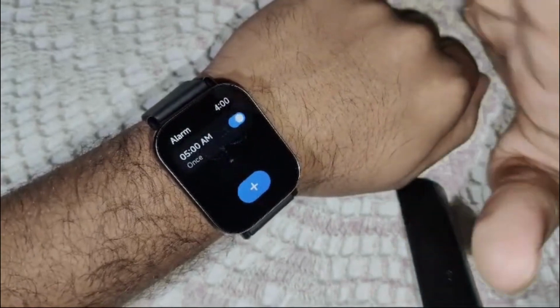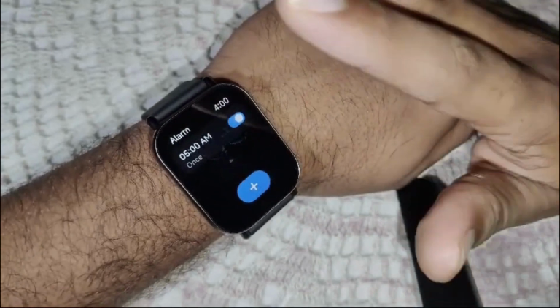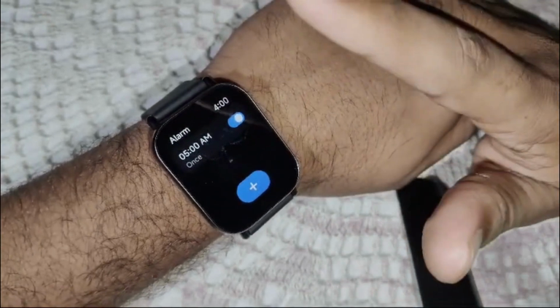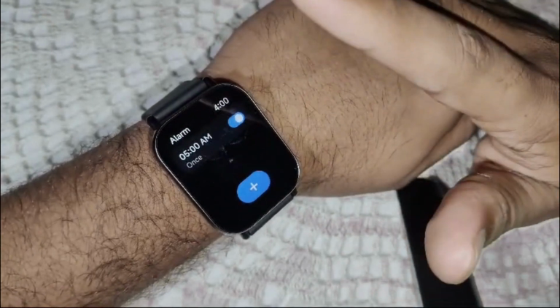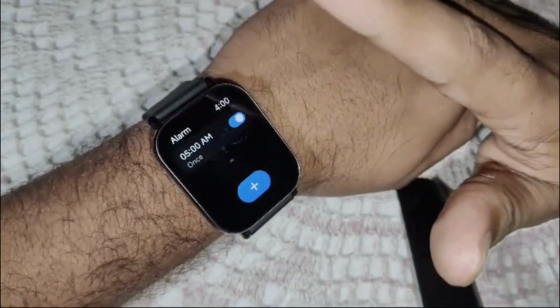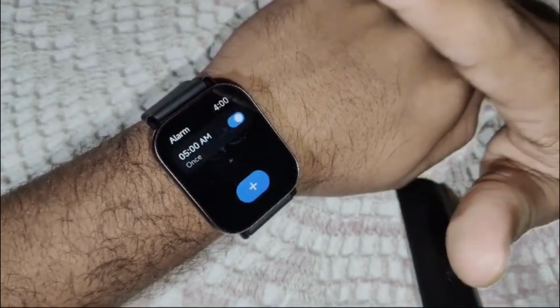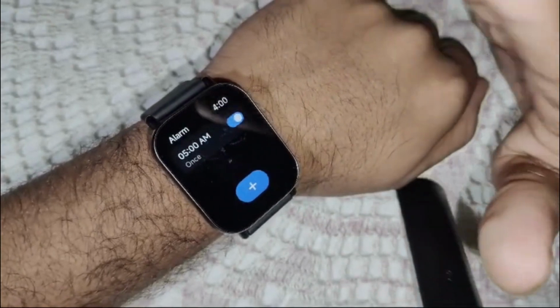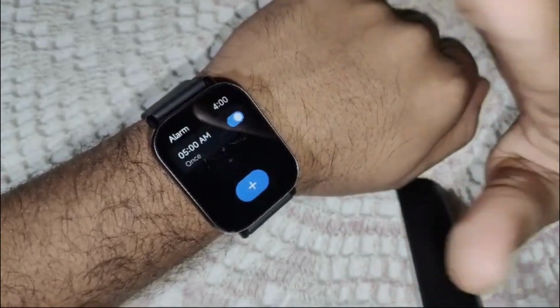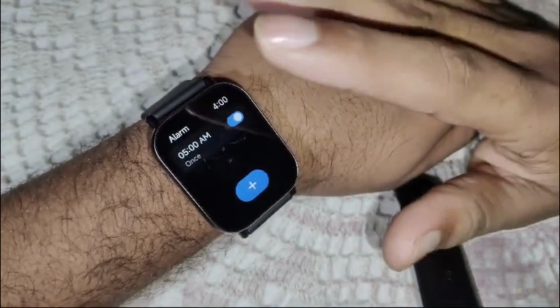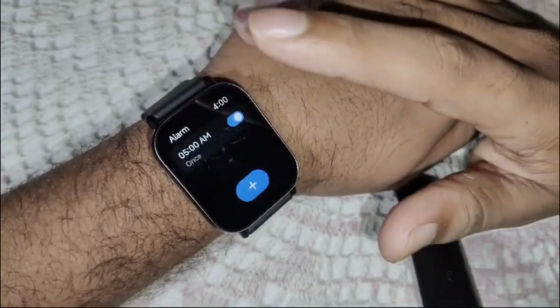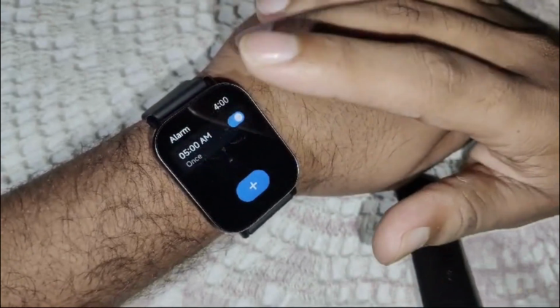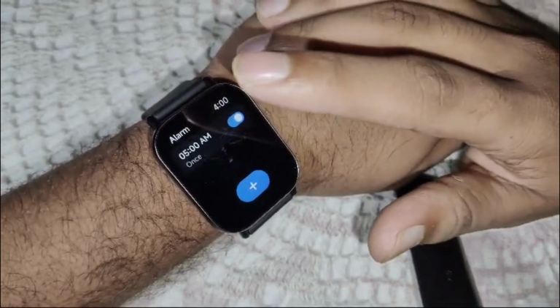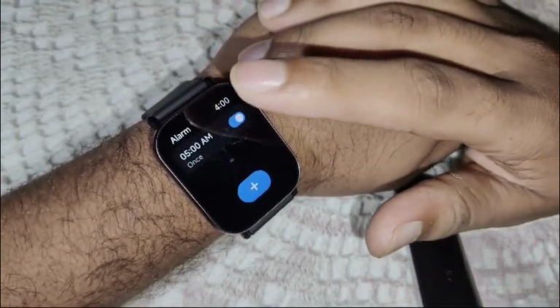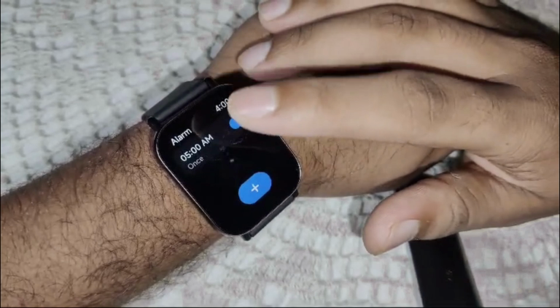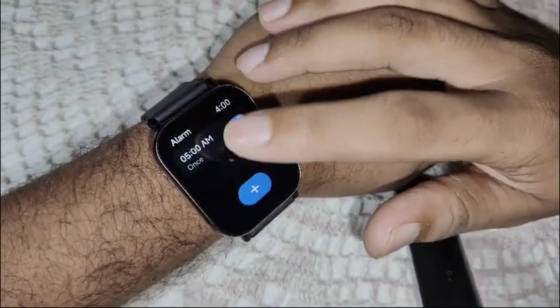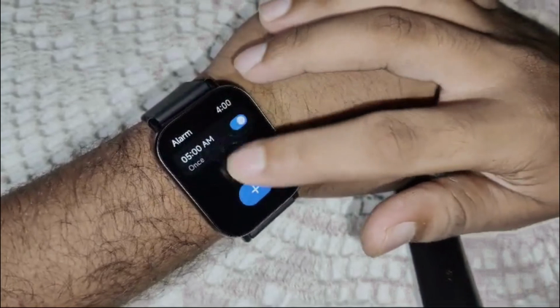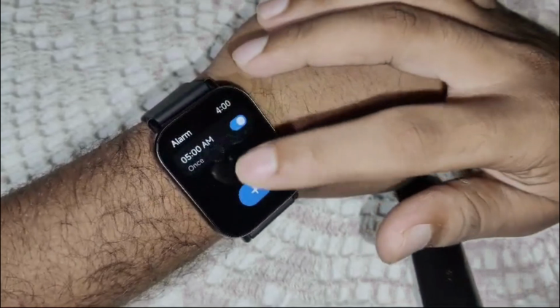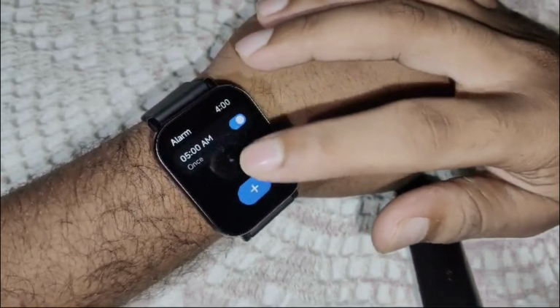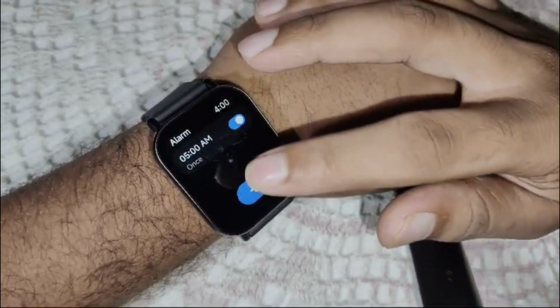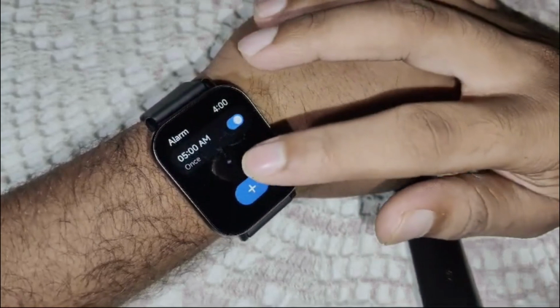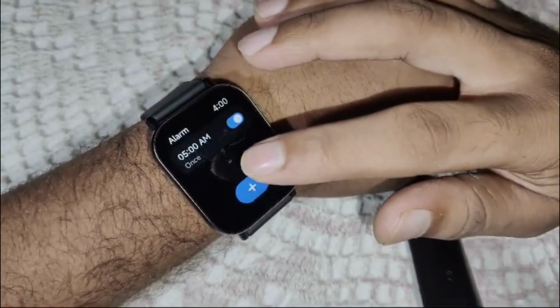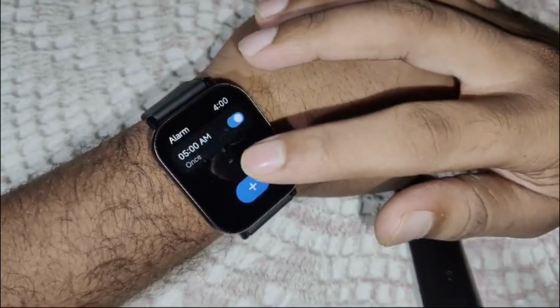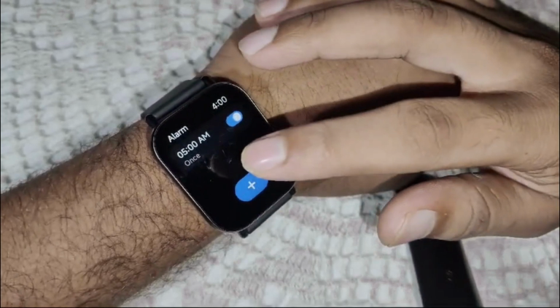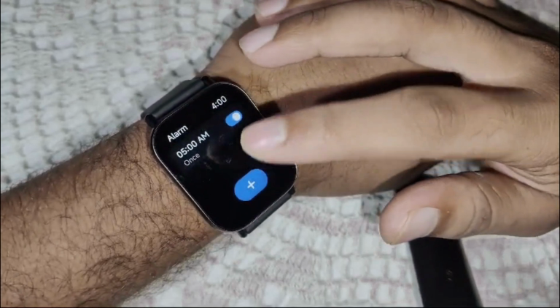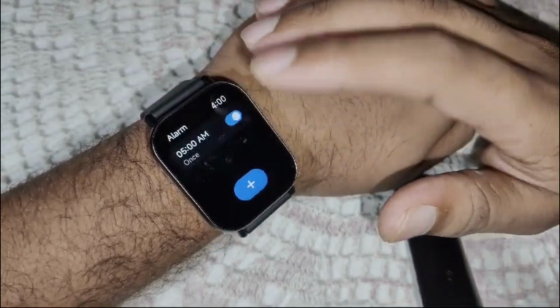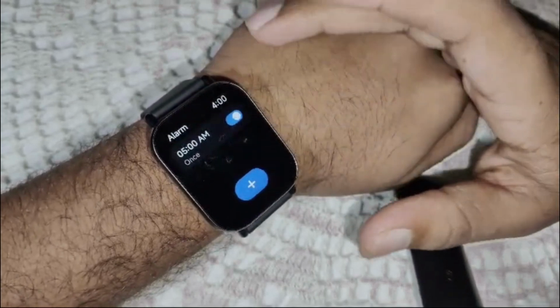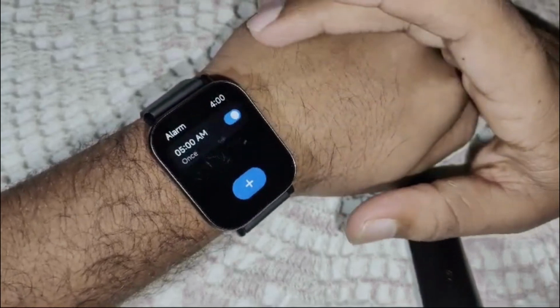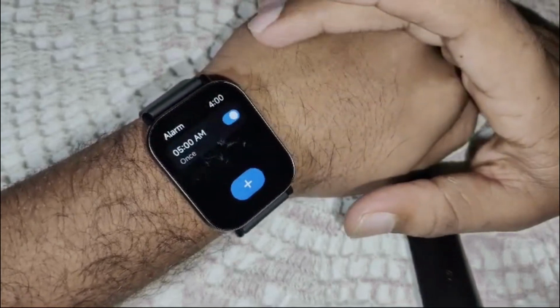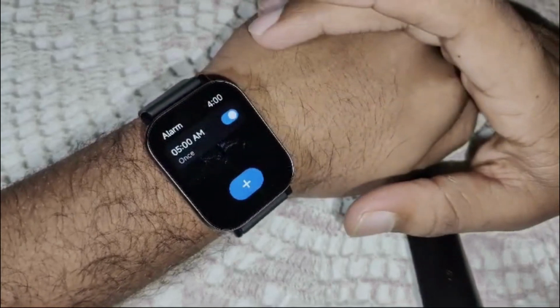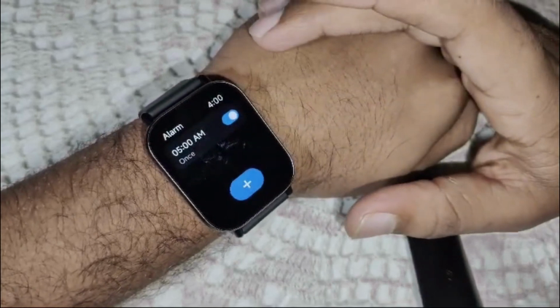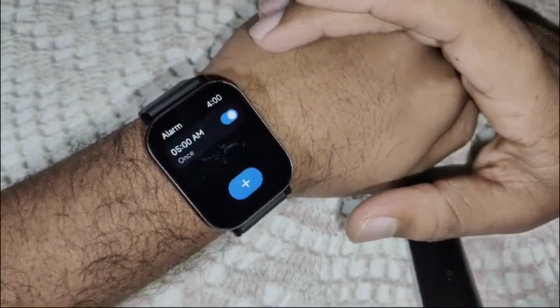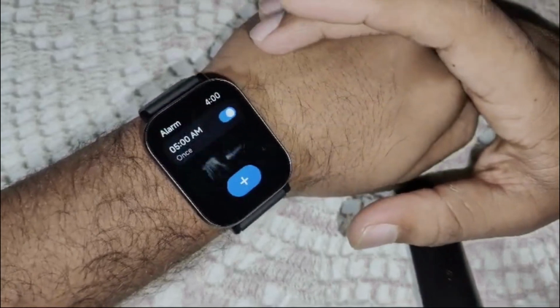That's how you can set your alarm on your Redmi Watch 5 Active. Thank you for watching this video.